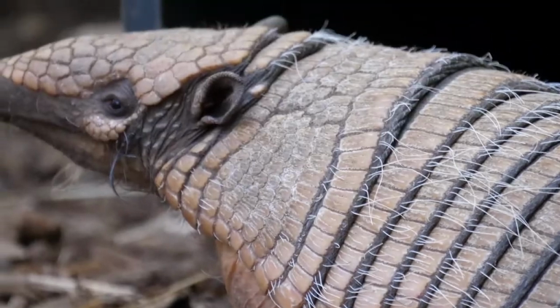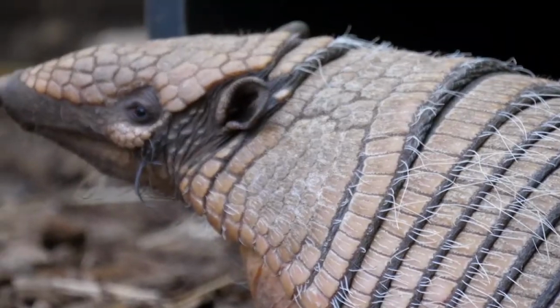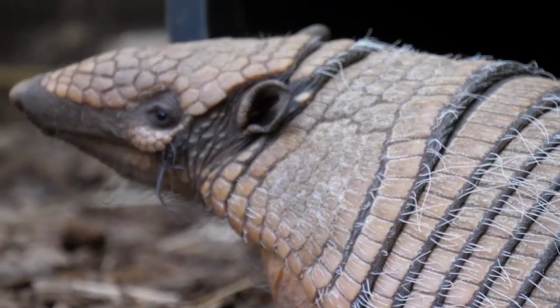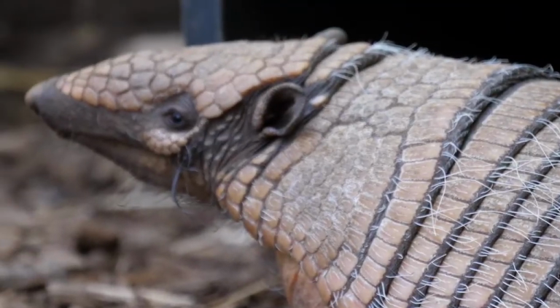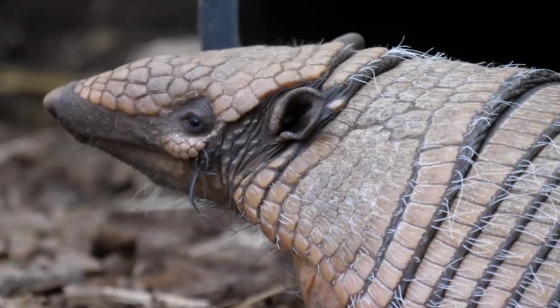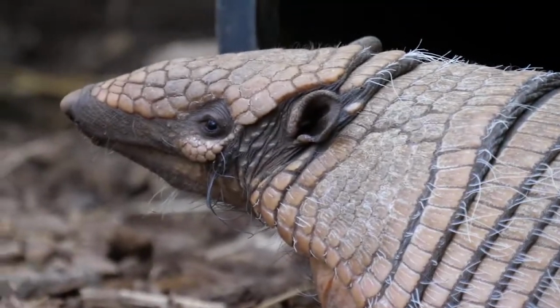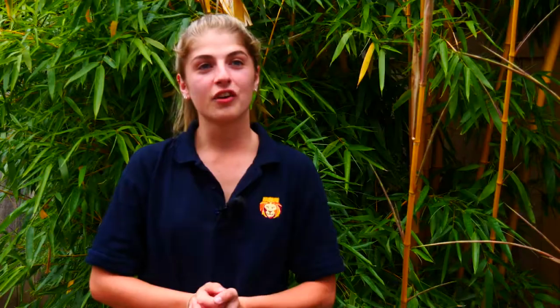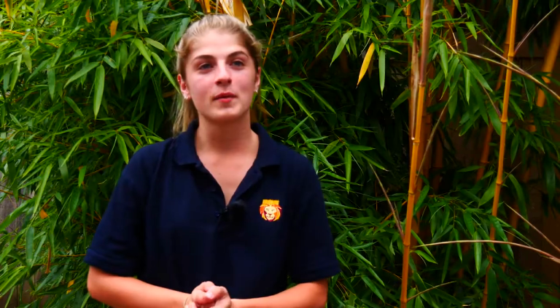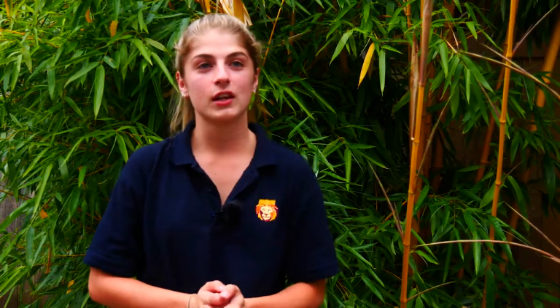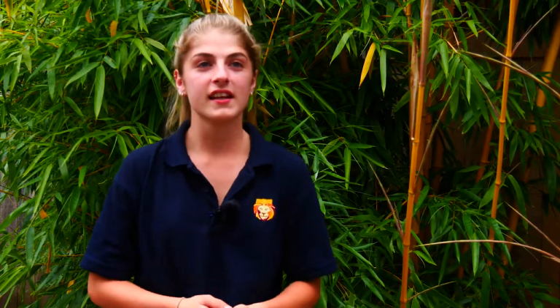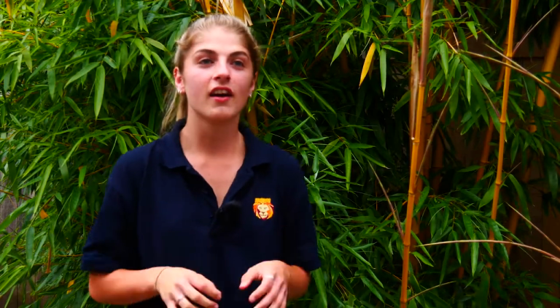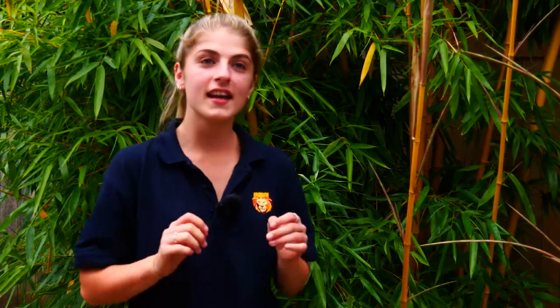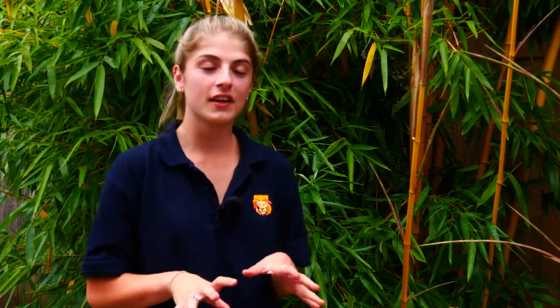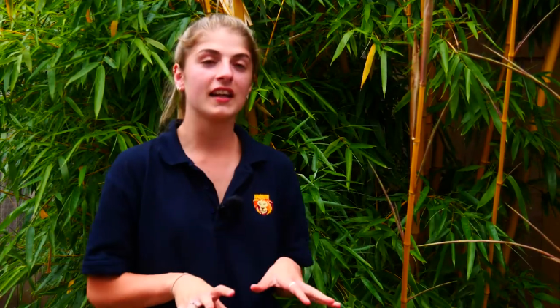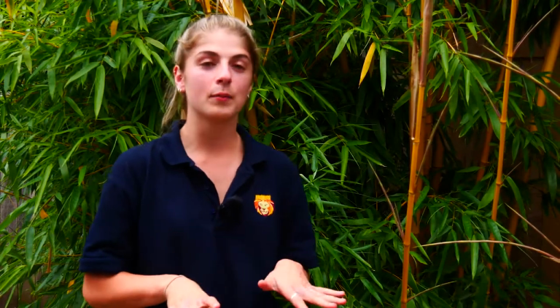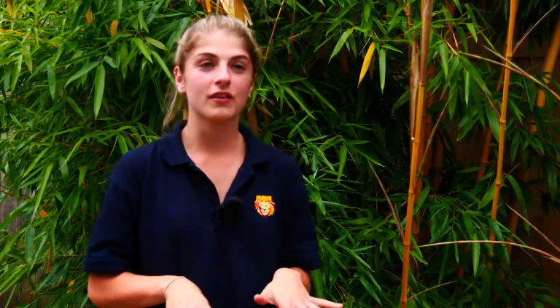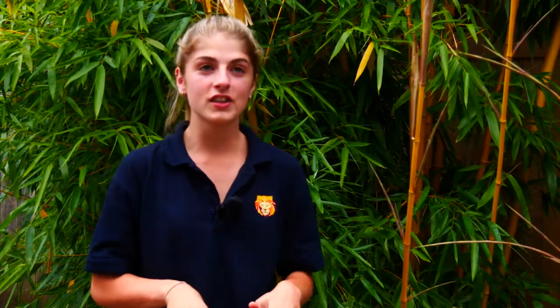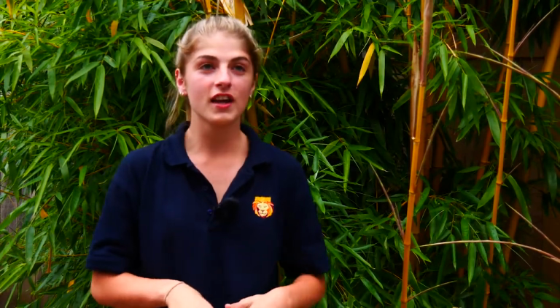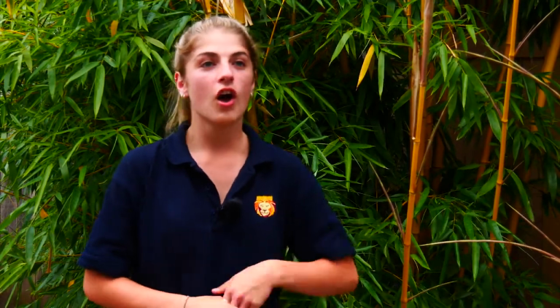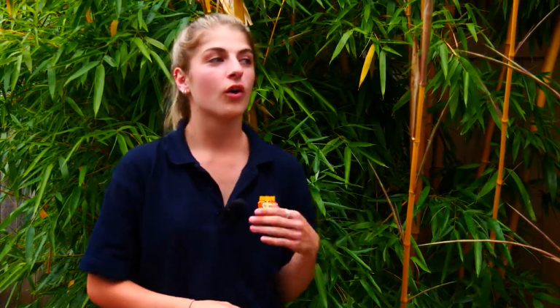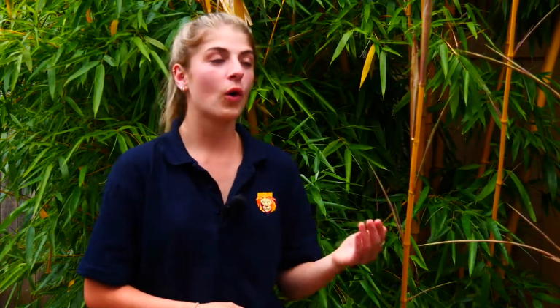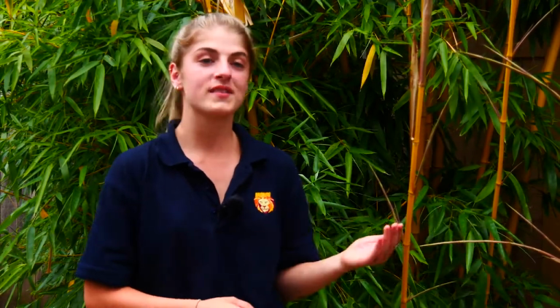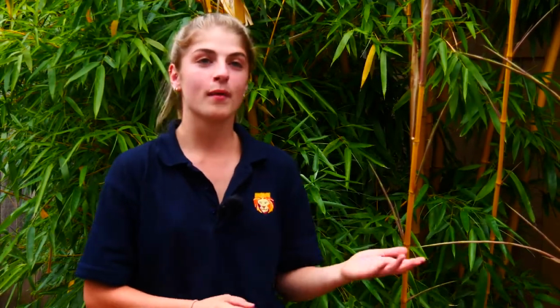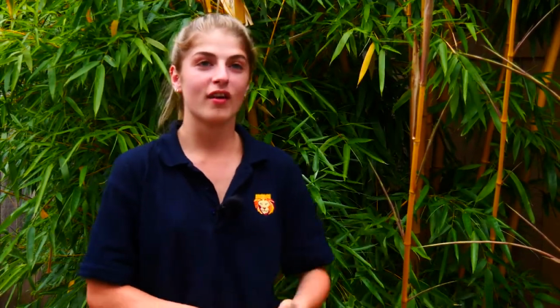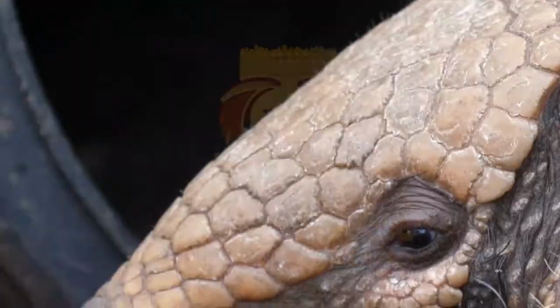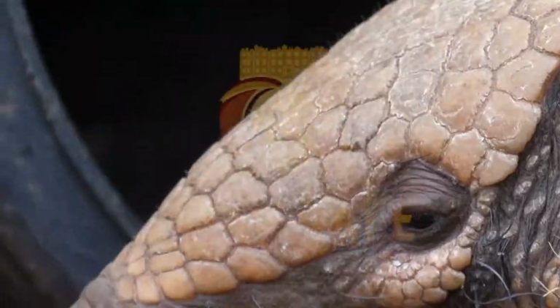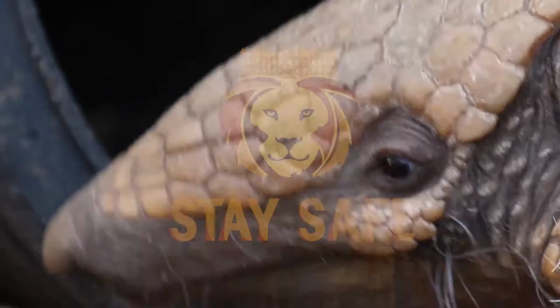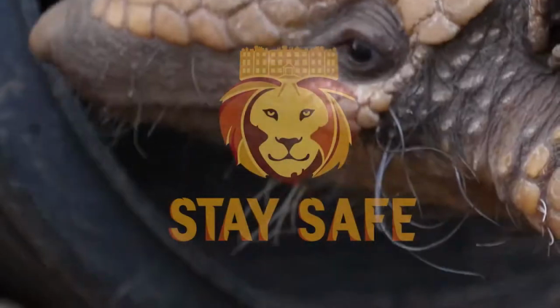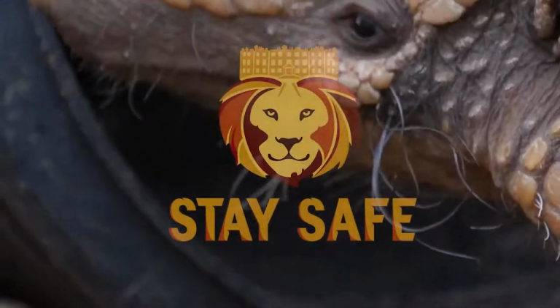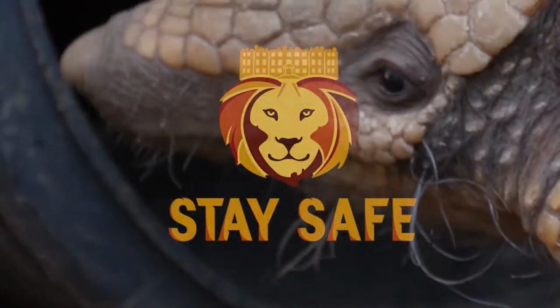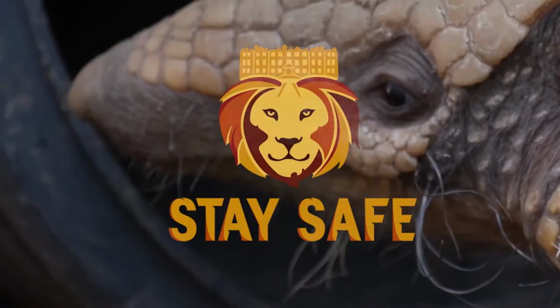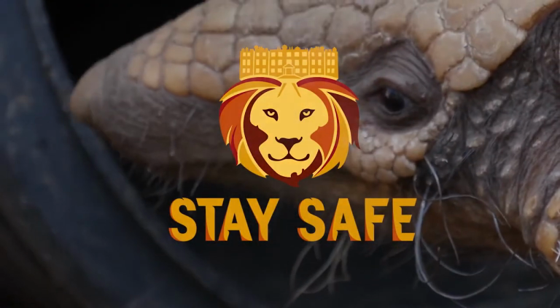If you would like to come and see our armadillos, they are here down in Animal Adventure, opposite the parrots.